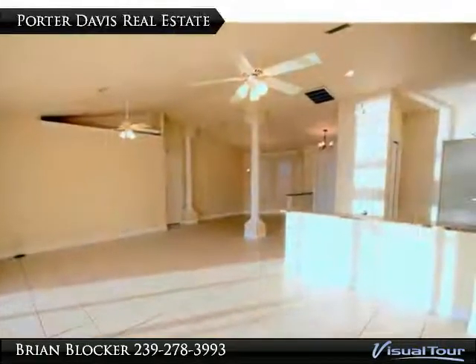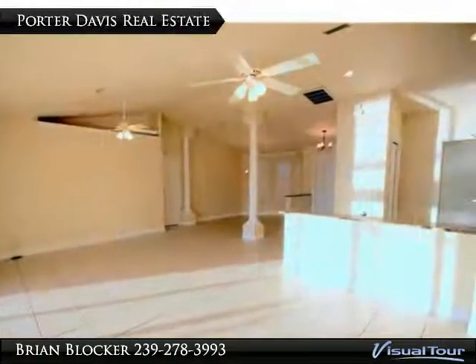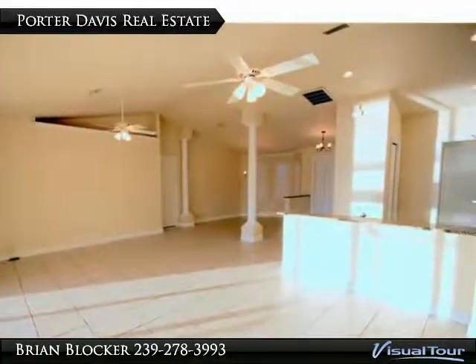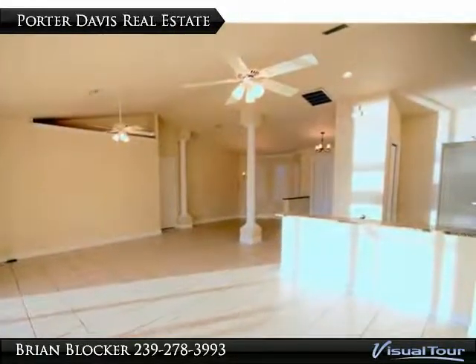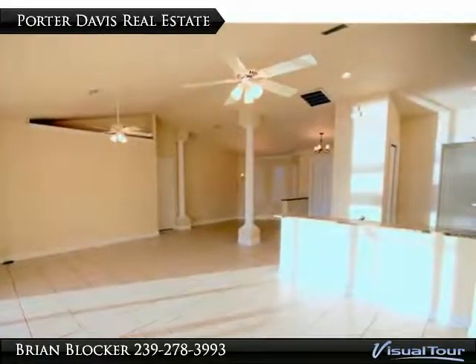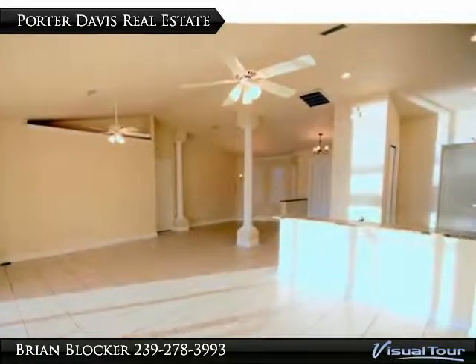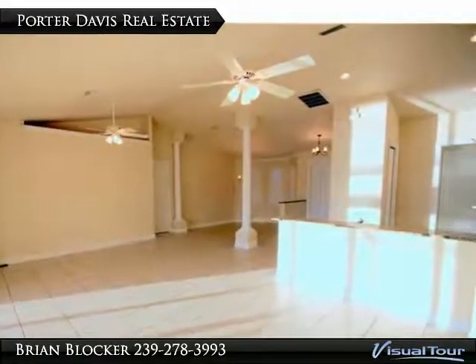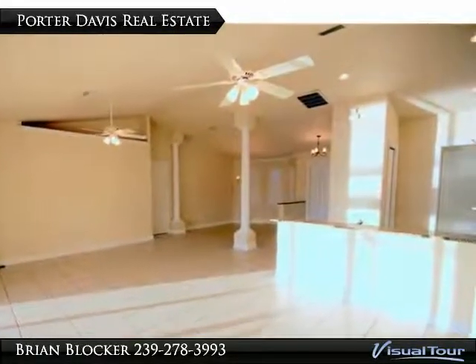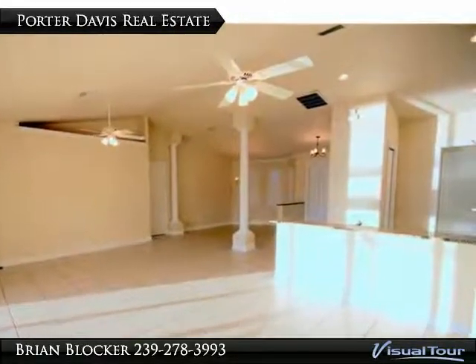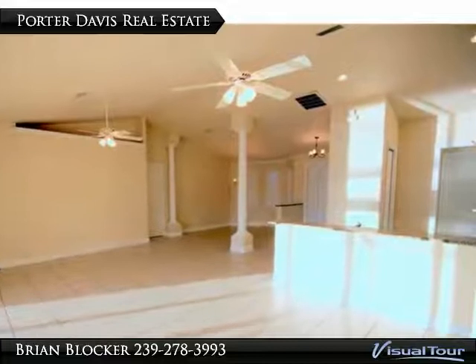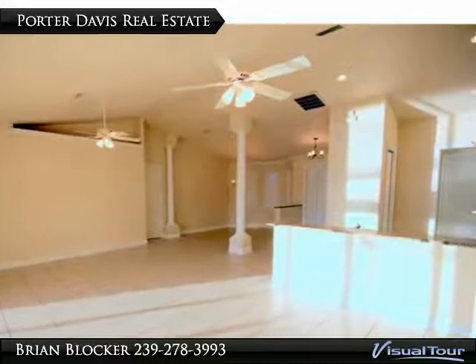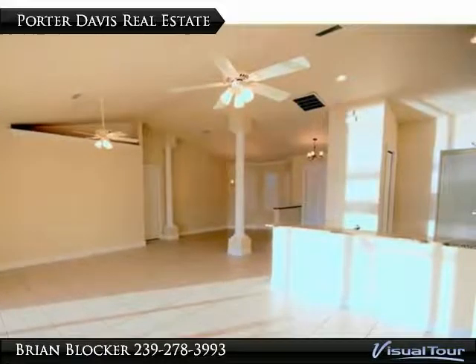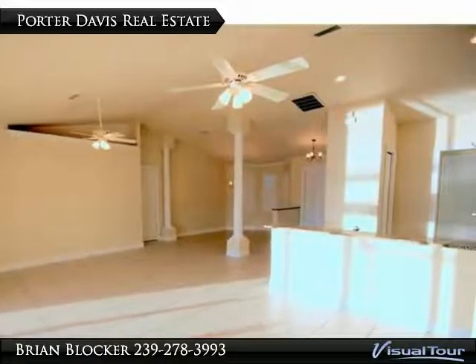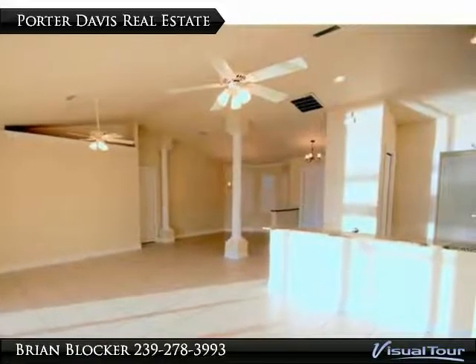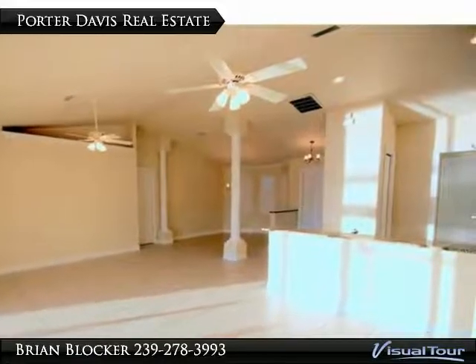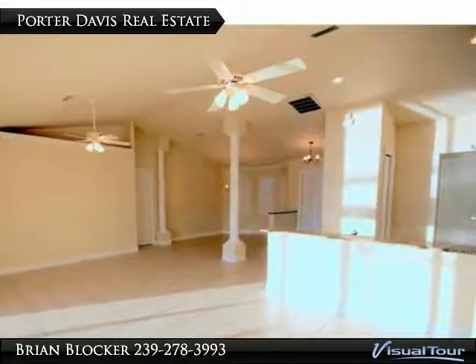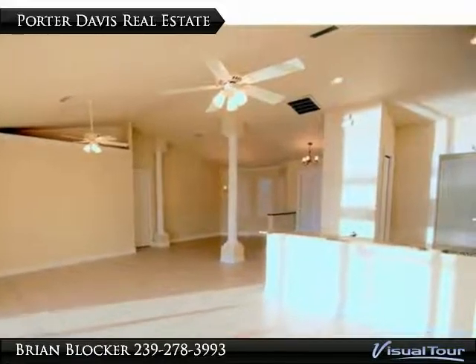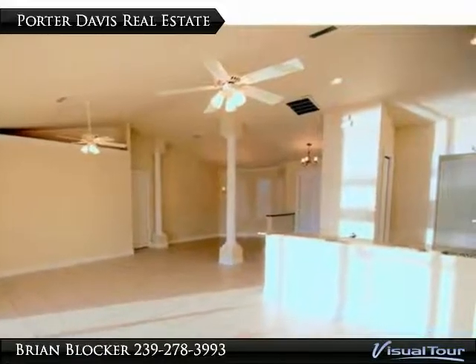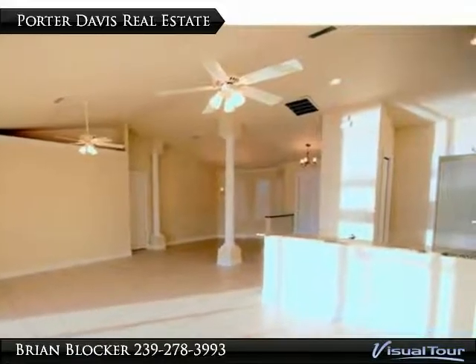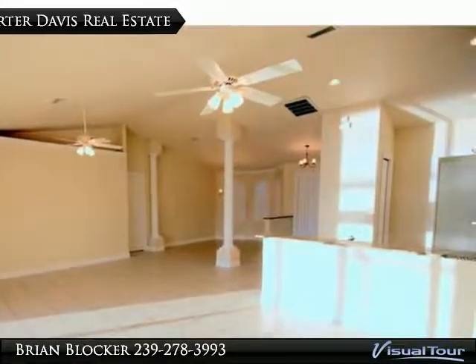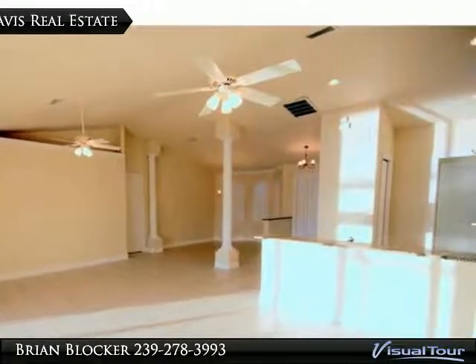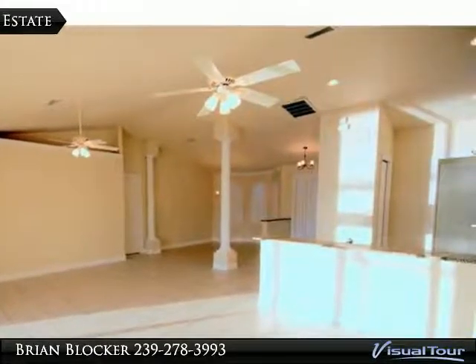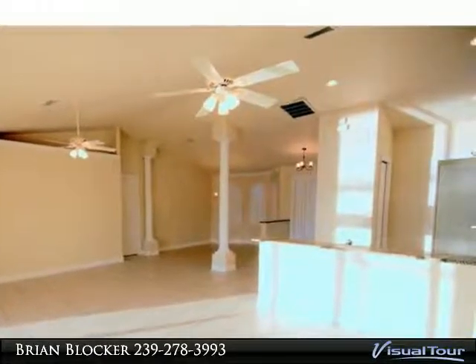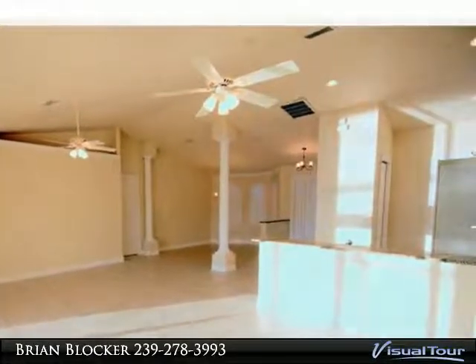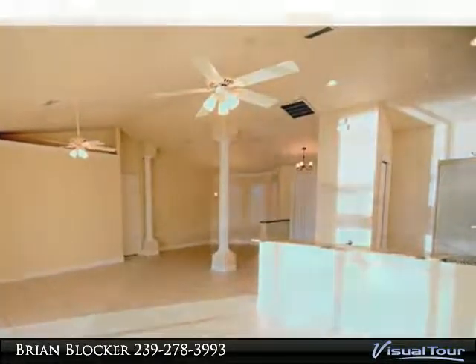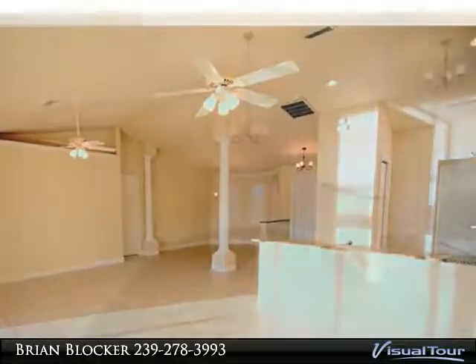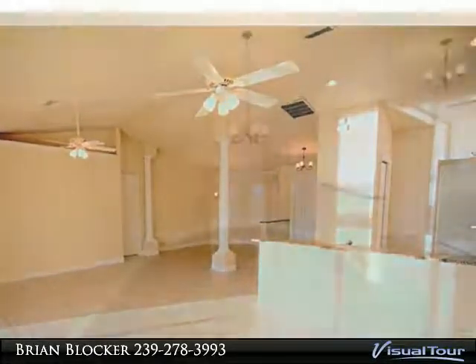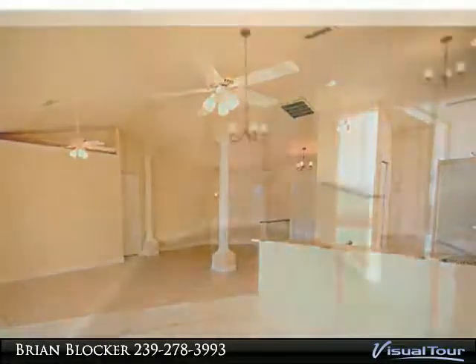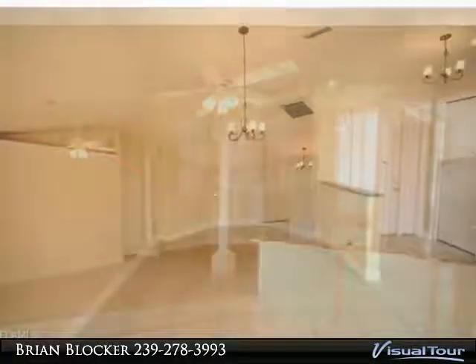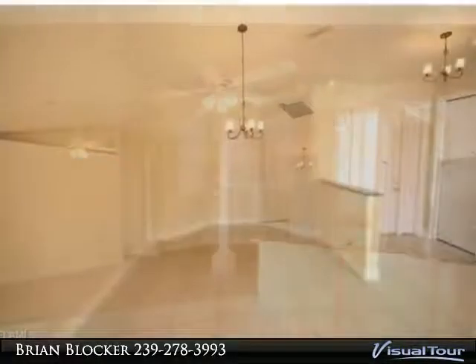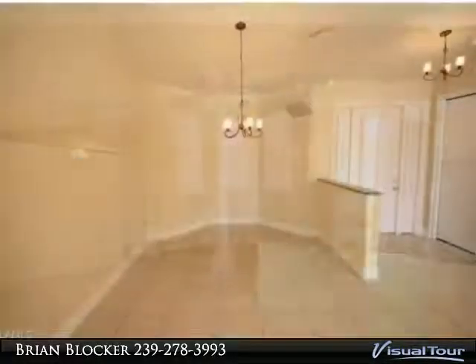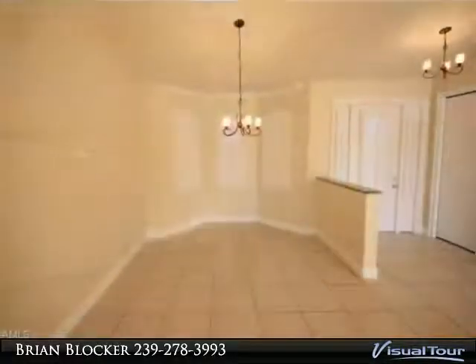The interior has been freshly painted and new carpet installed. Call today for your private showing.